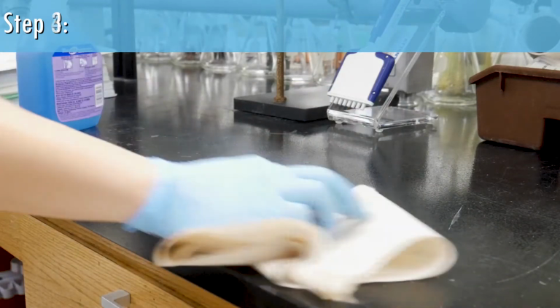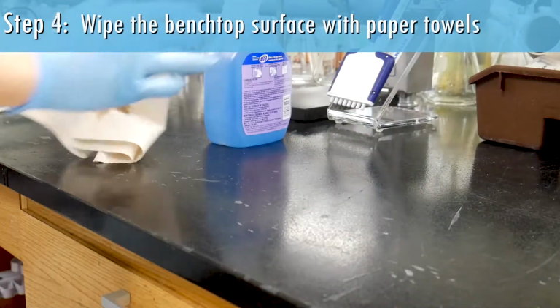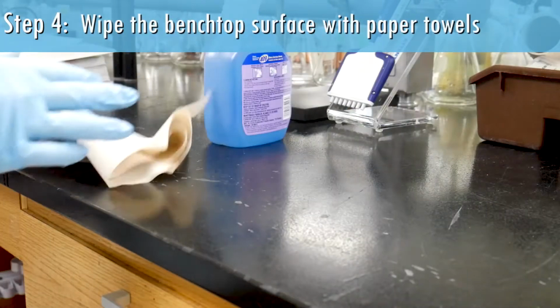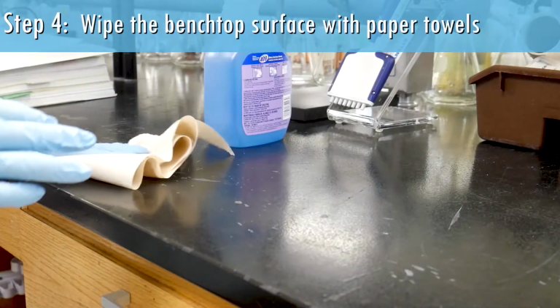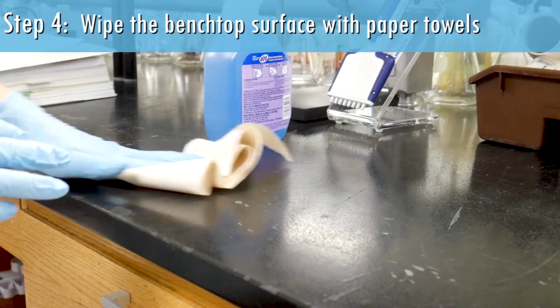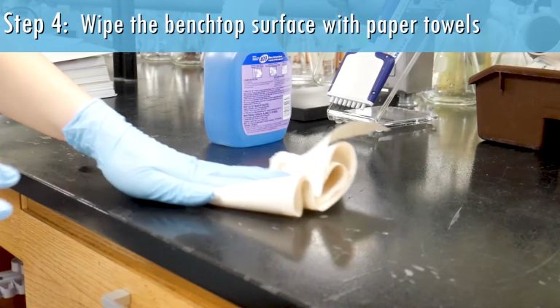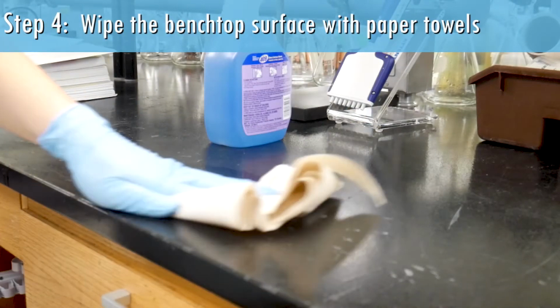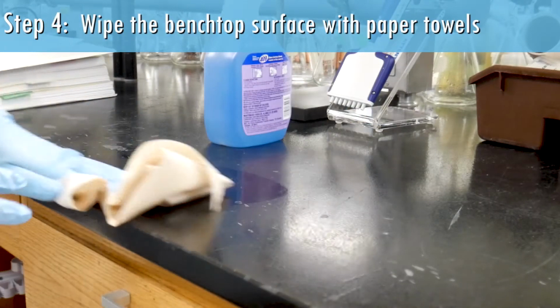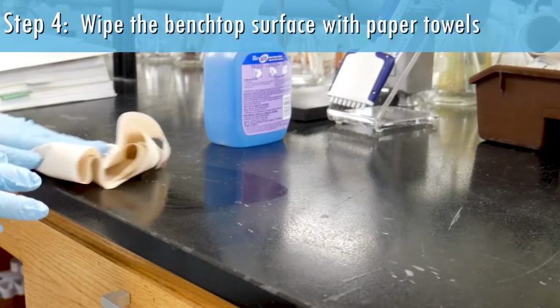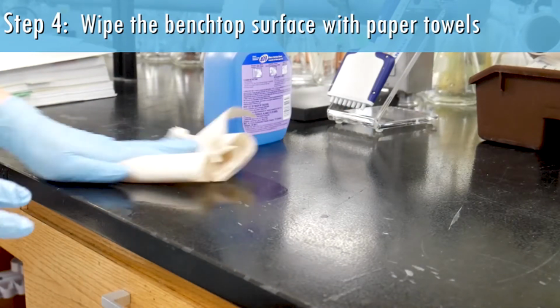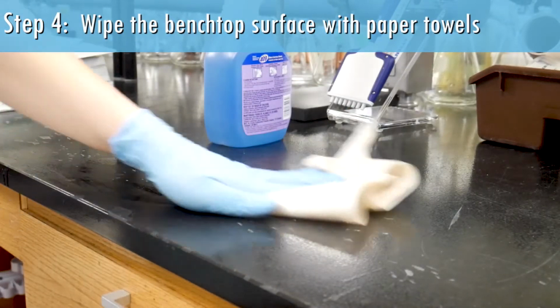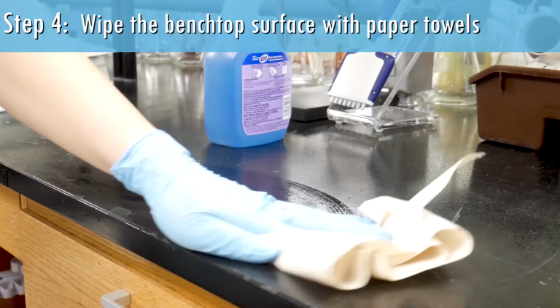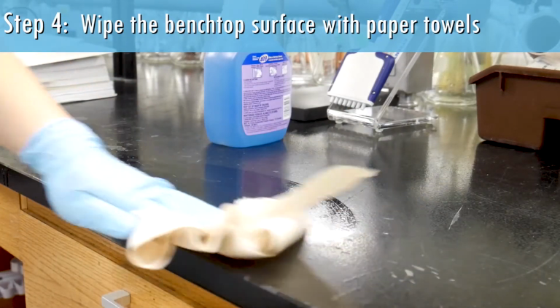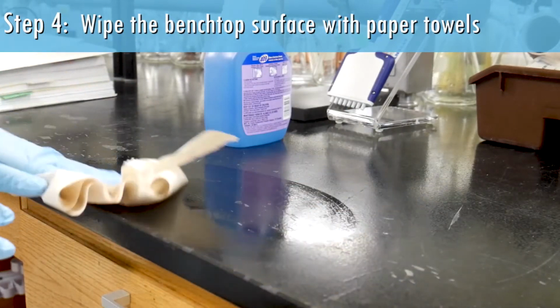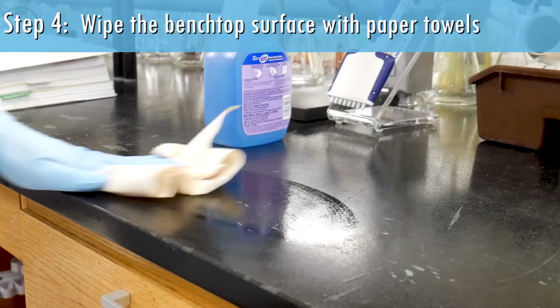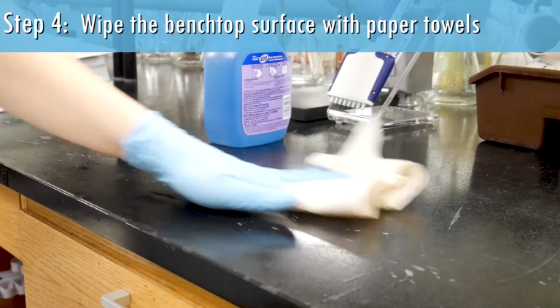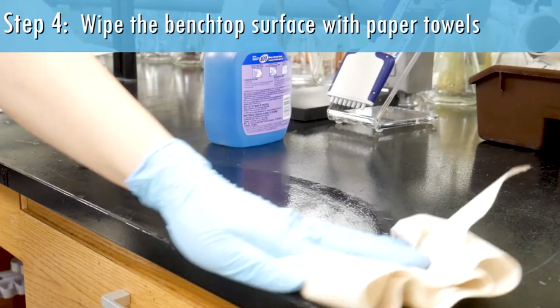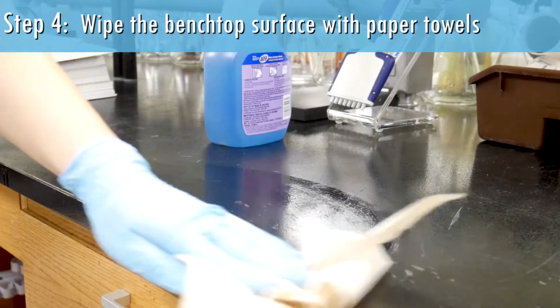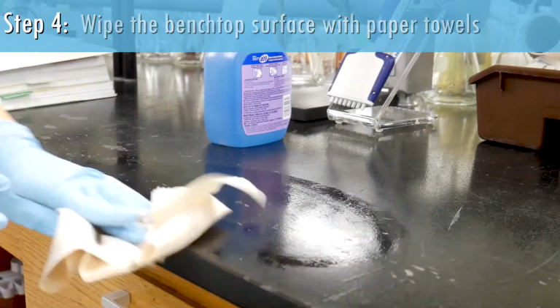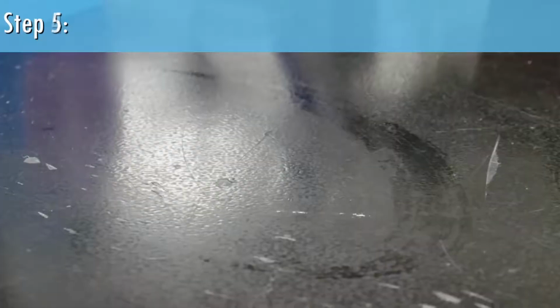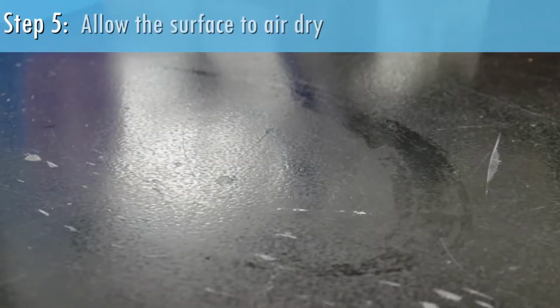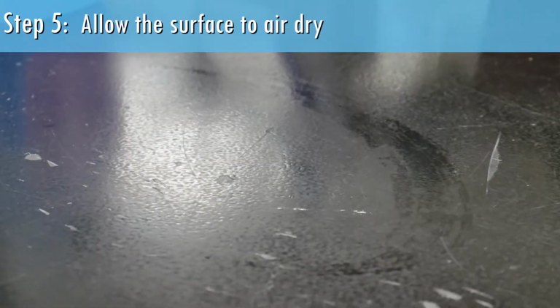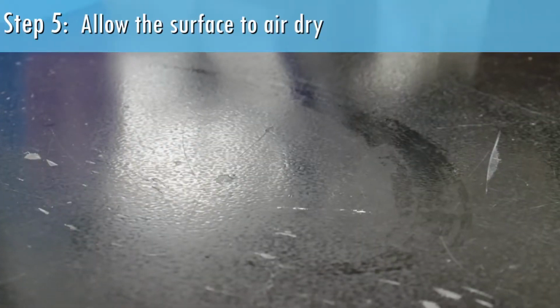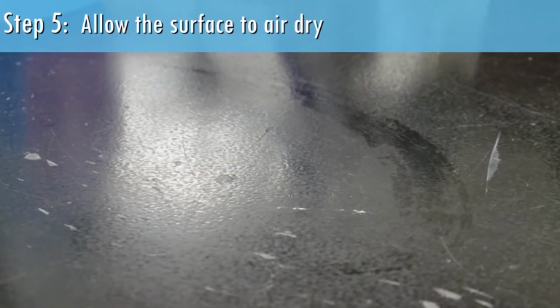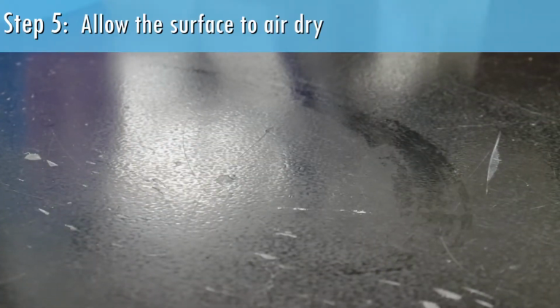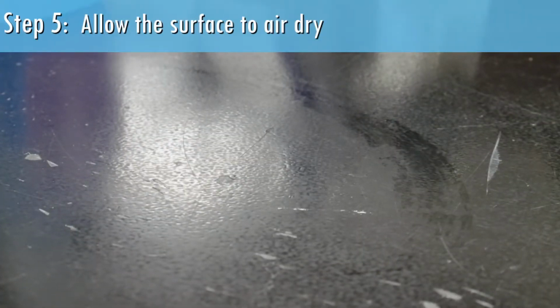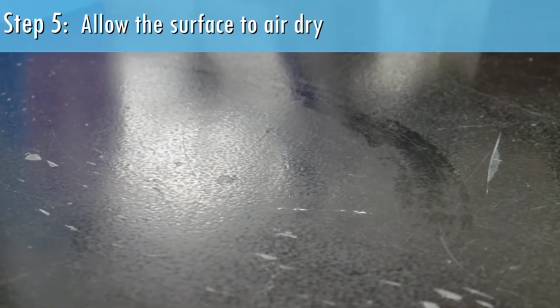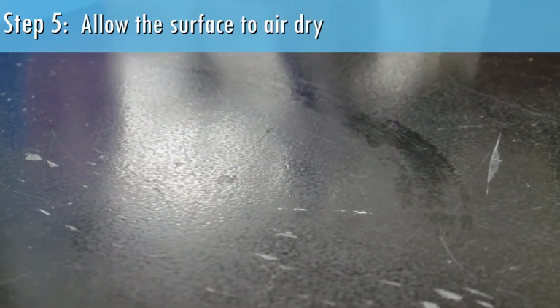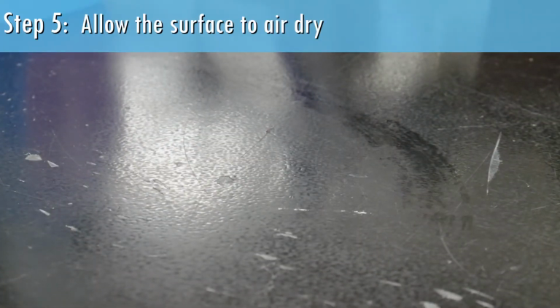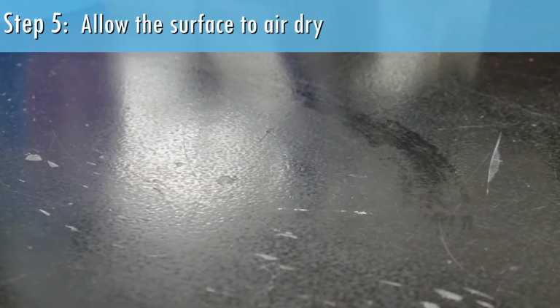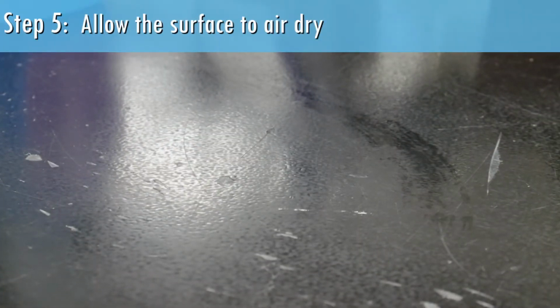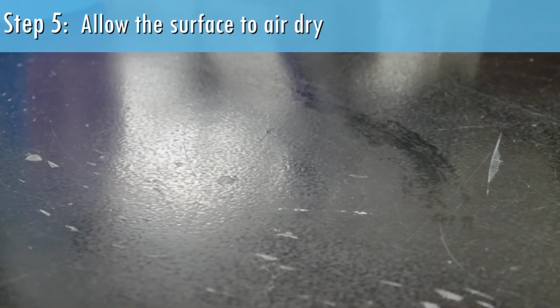Wipe the benchtop surface with paper towels. Allow the surface to air dry.